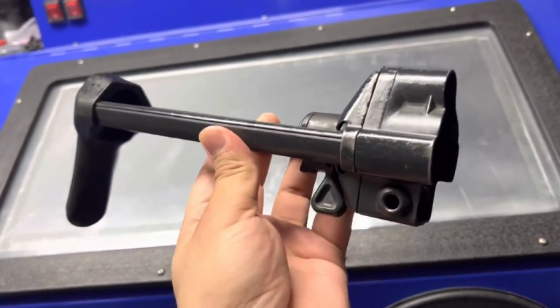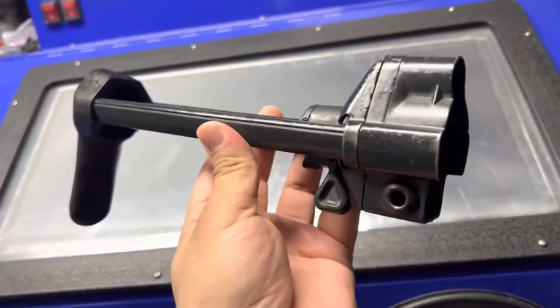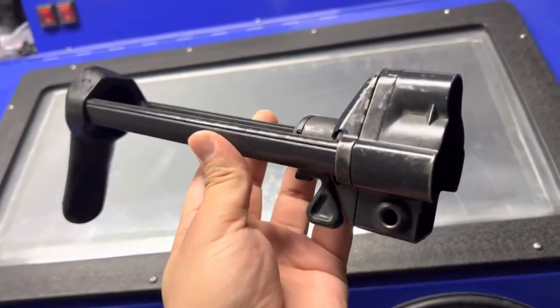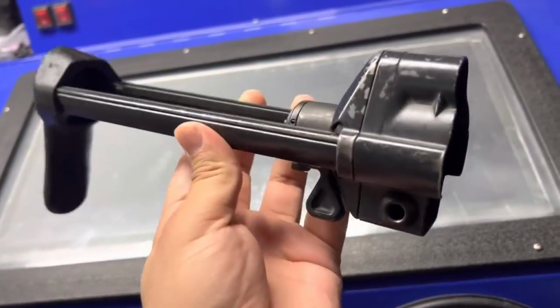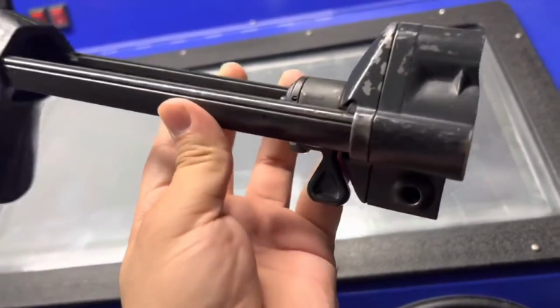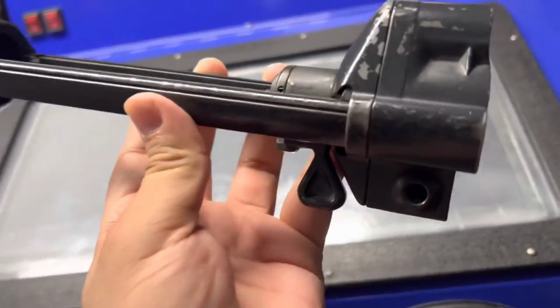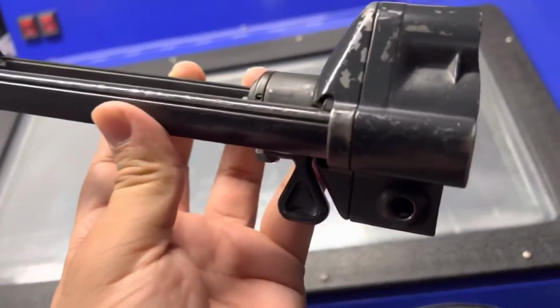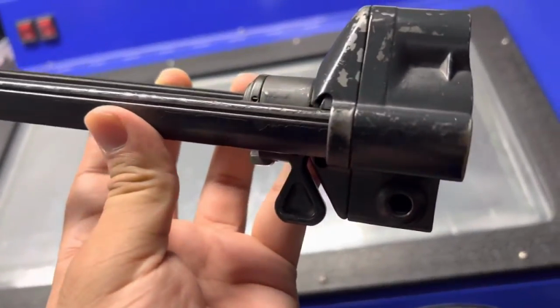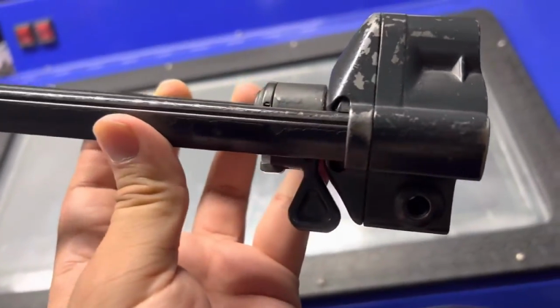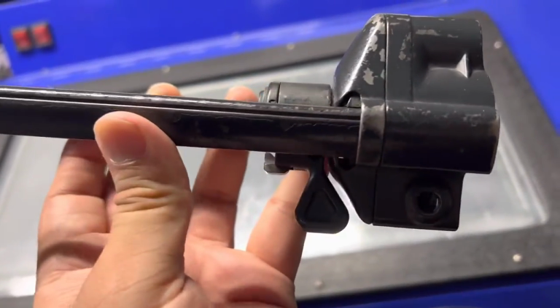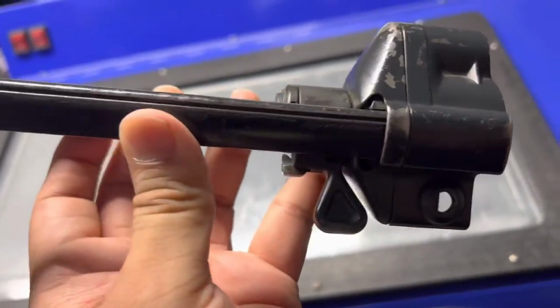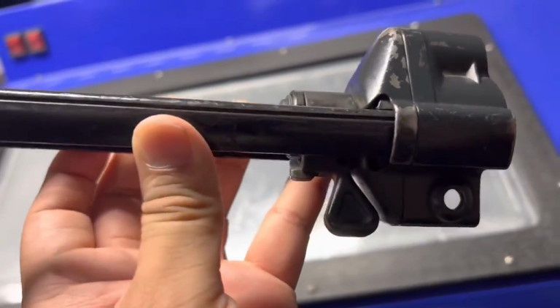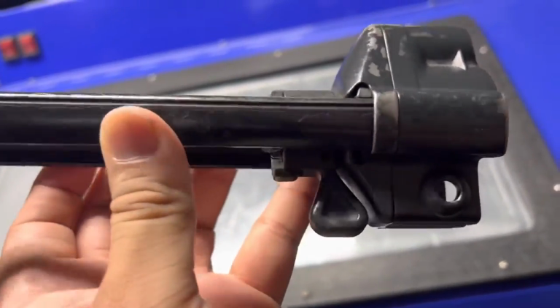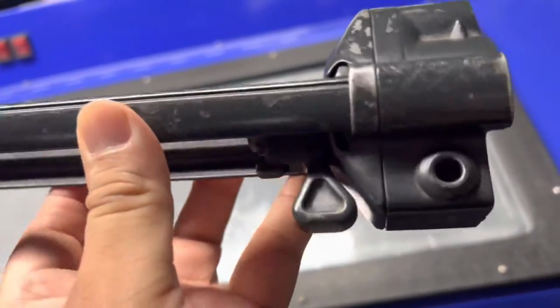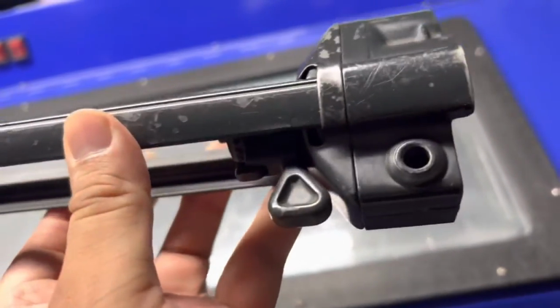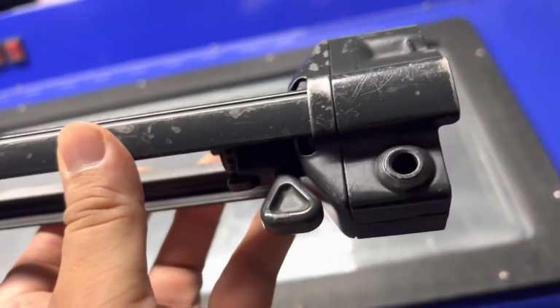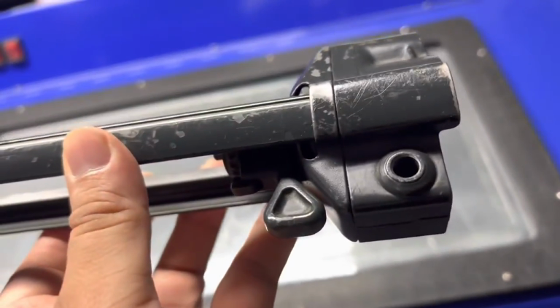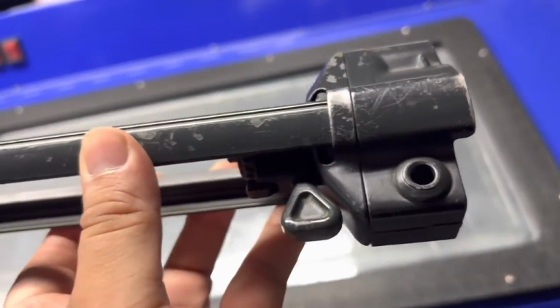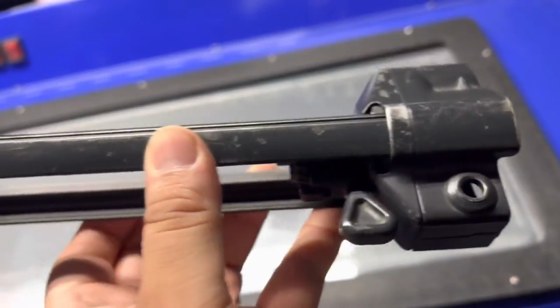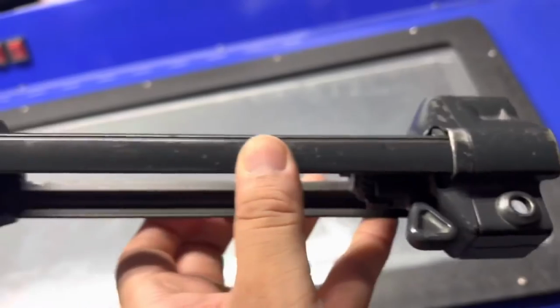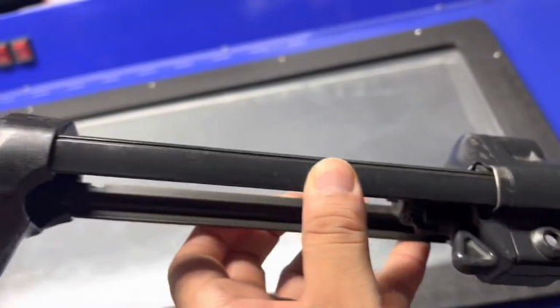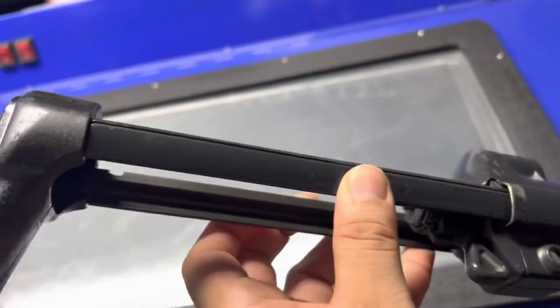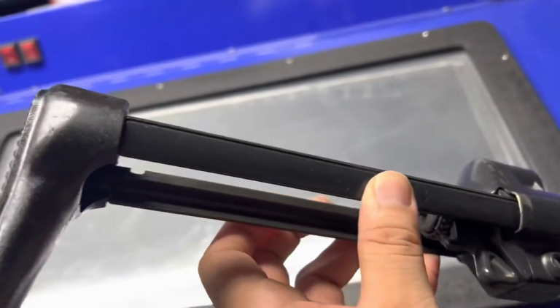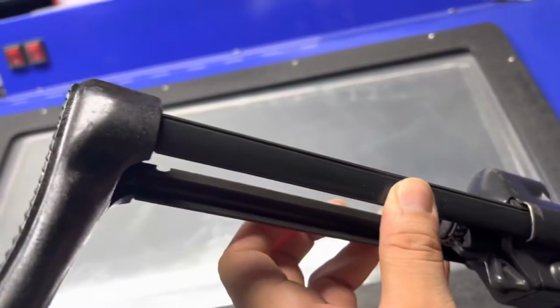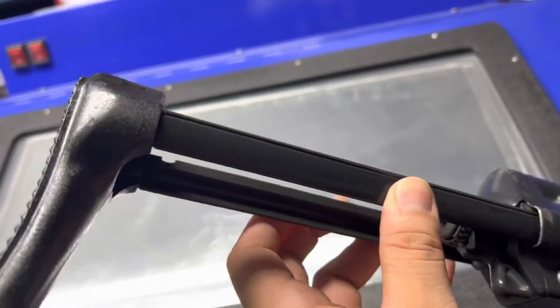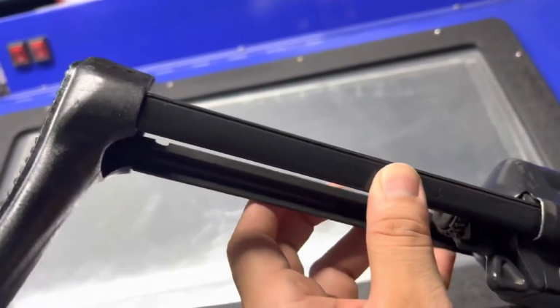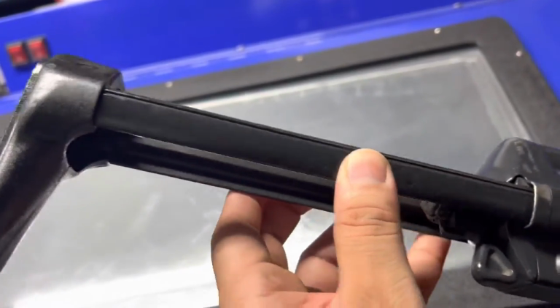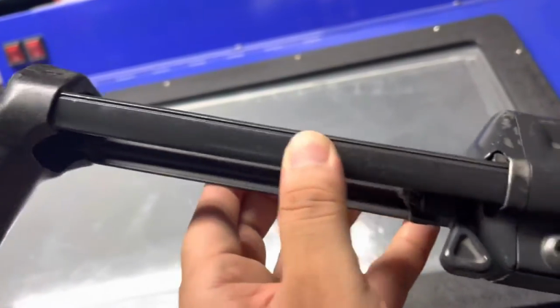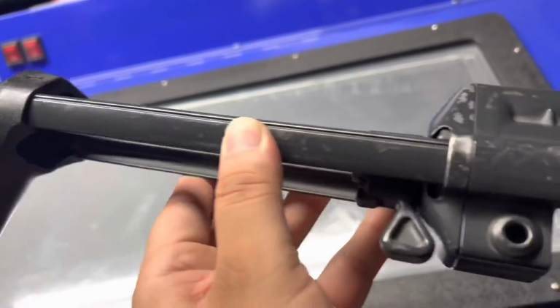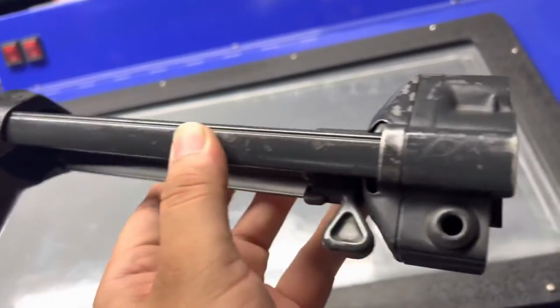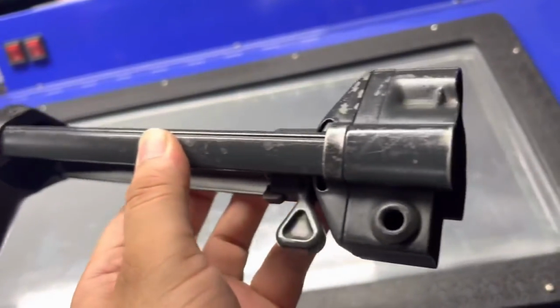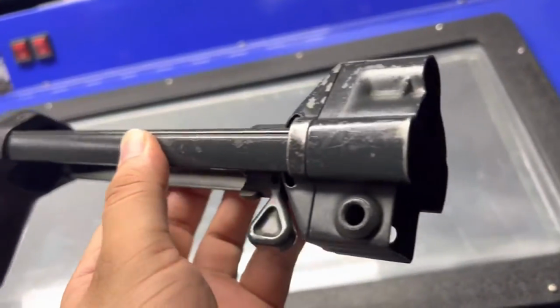As you can tell, this thing is pretty beat up cosmetically, but otherwise it is very, very sturdy.